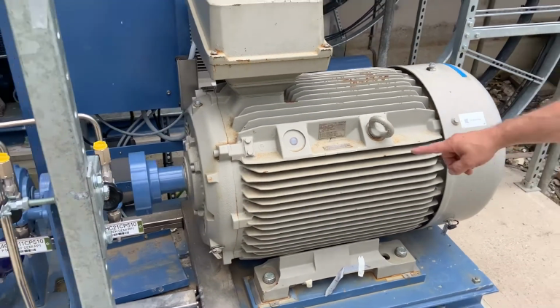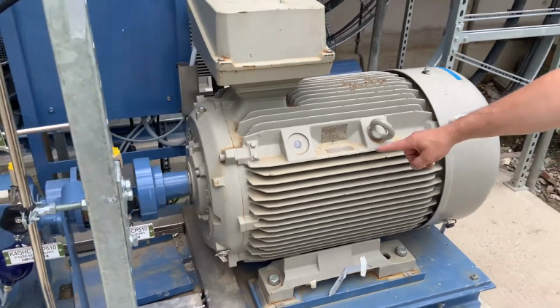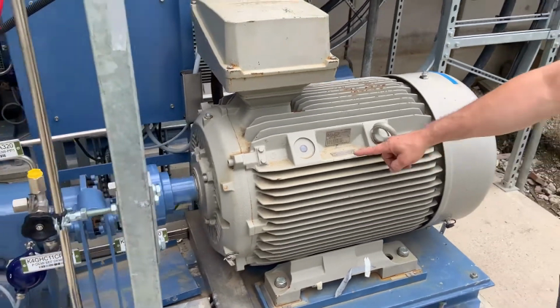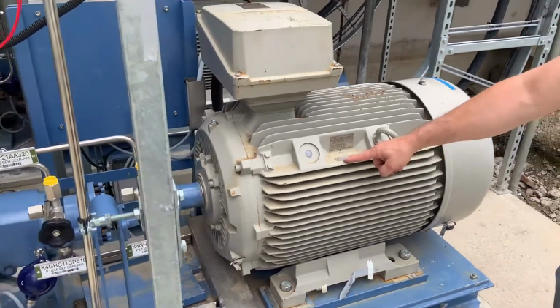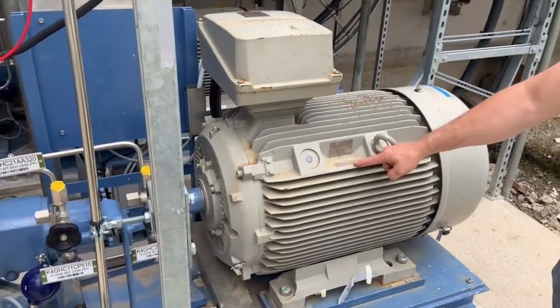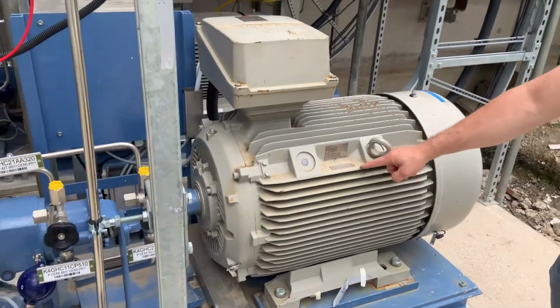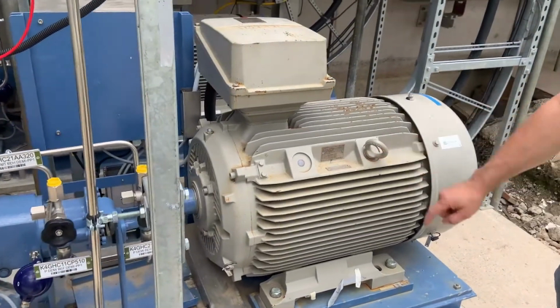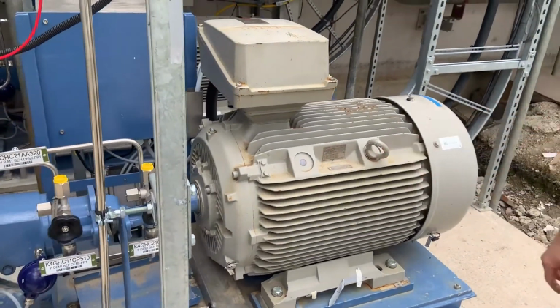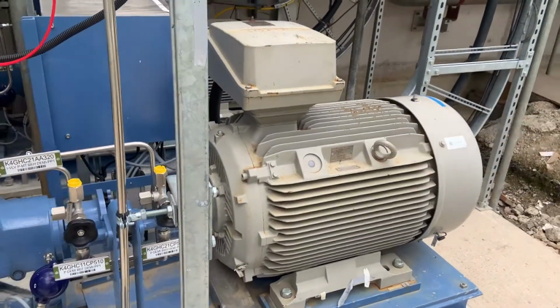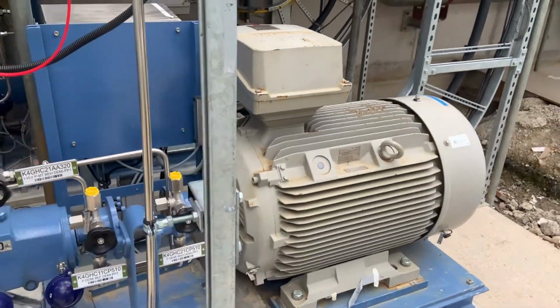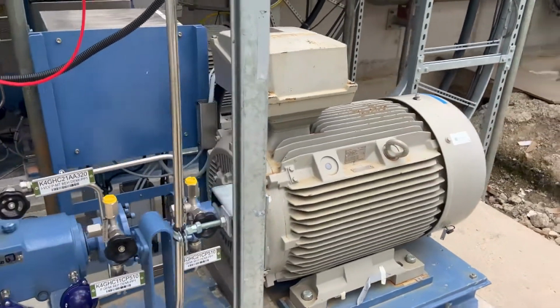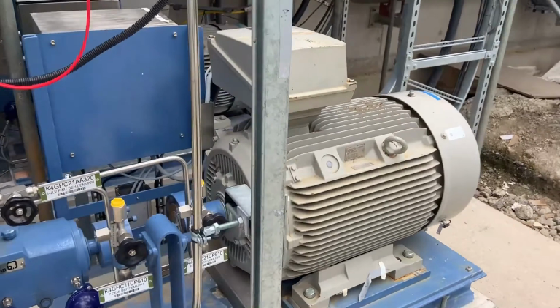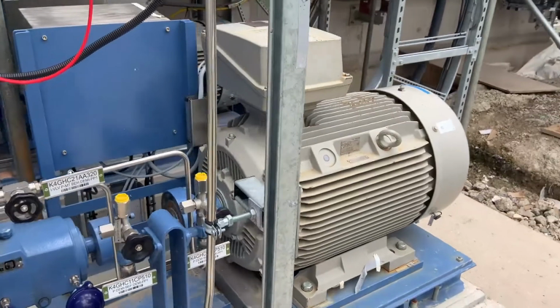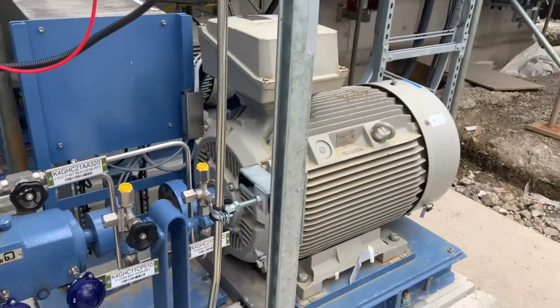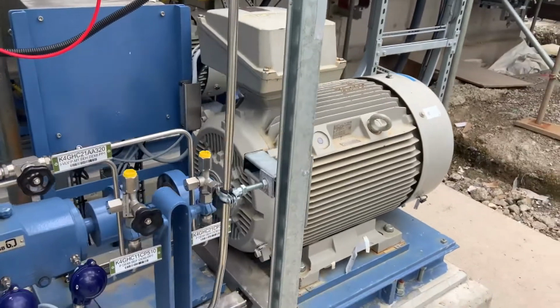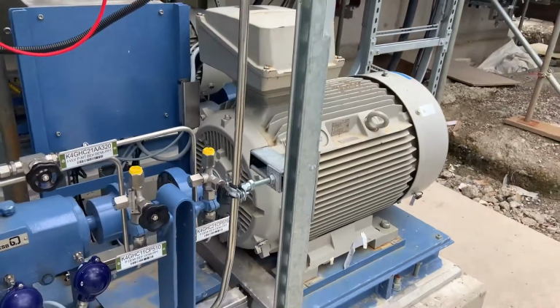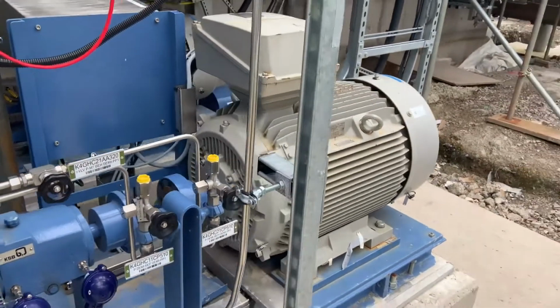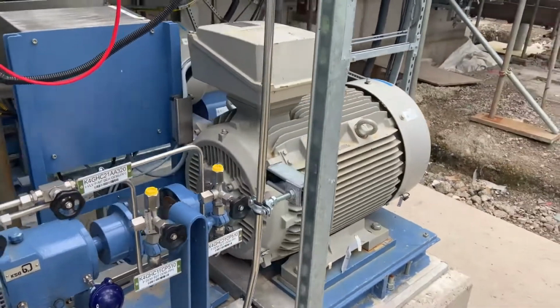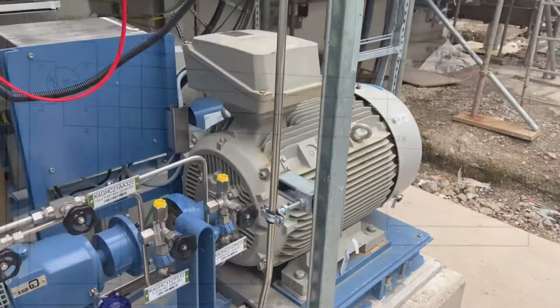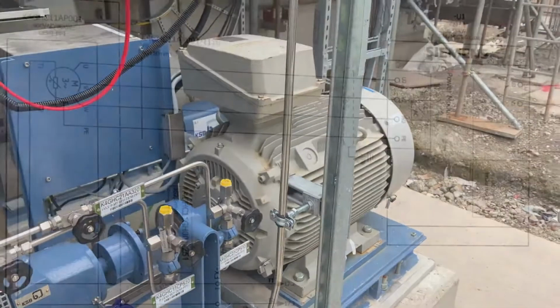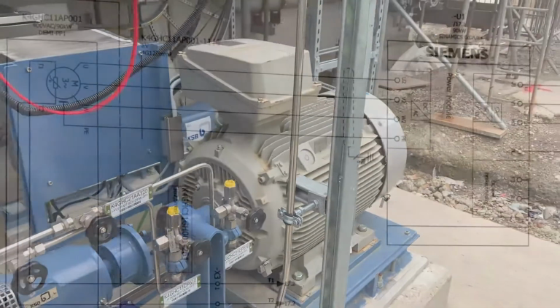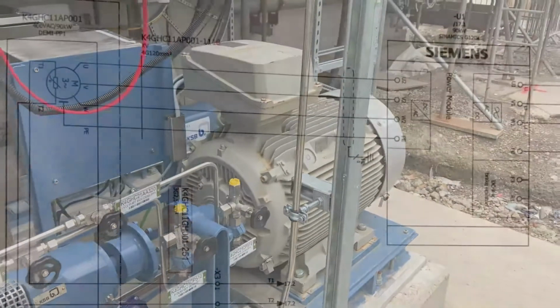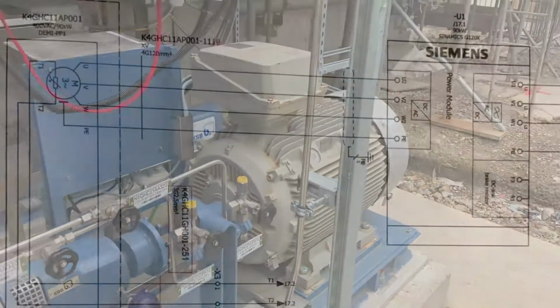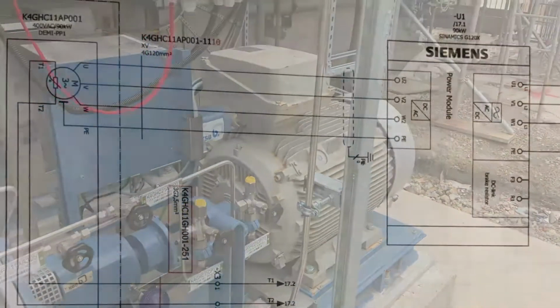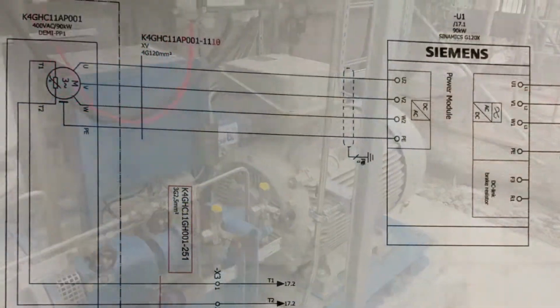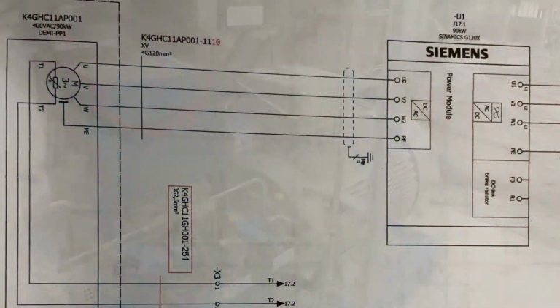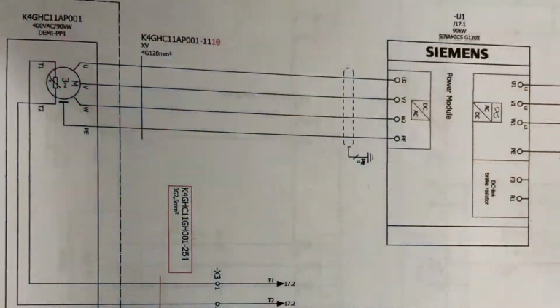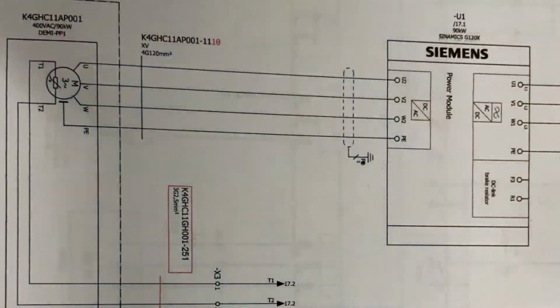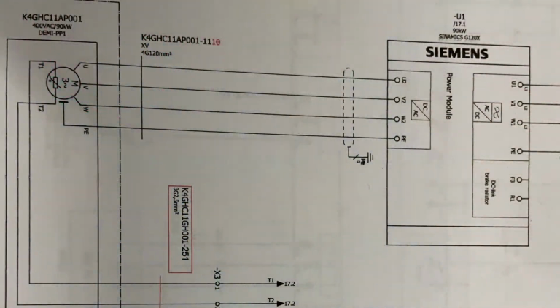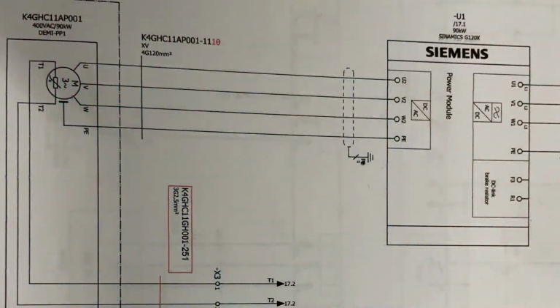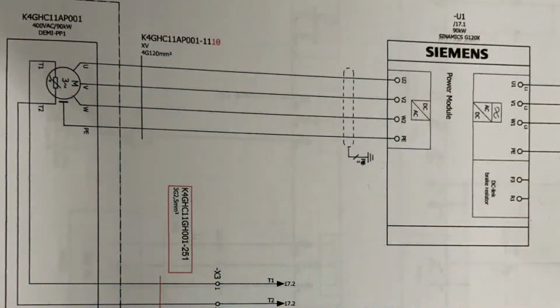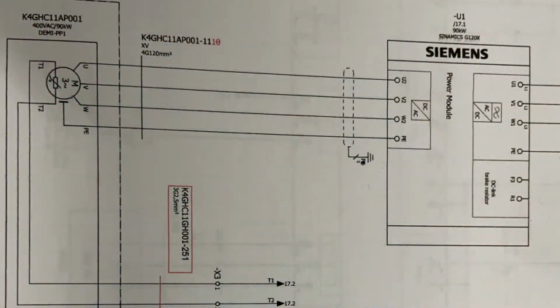Once we're happy with that, we connect it all up and run the direction rotation test. This time the motor is going the wrong way, so we have to change the direction.